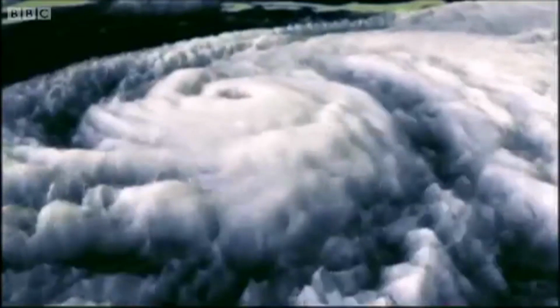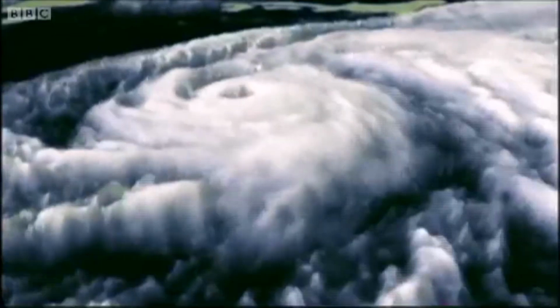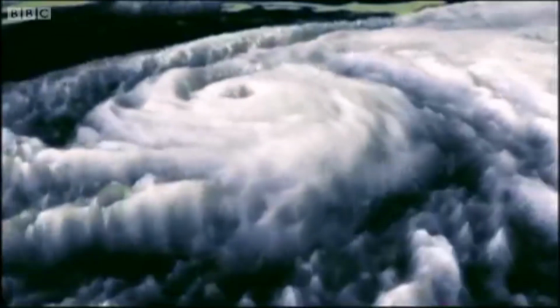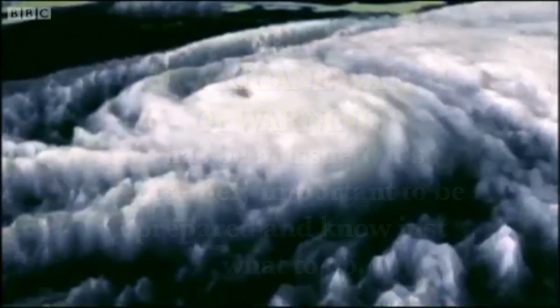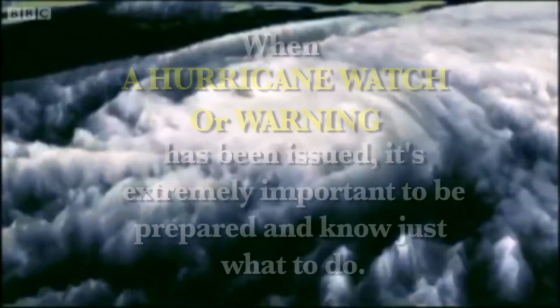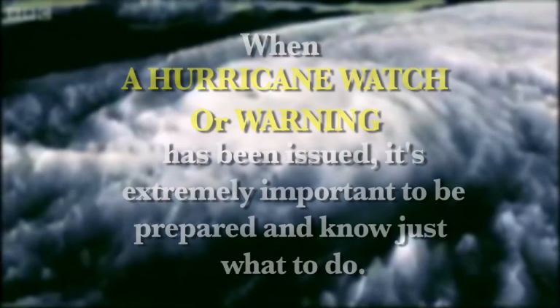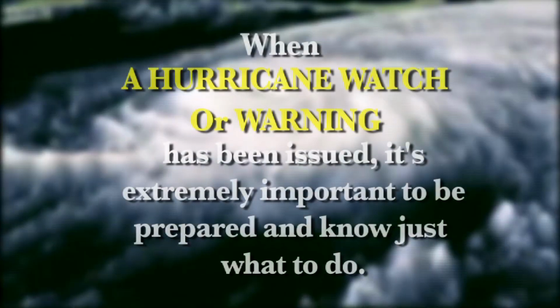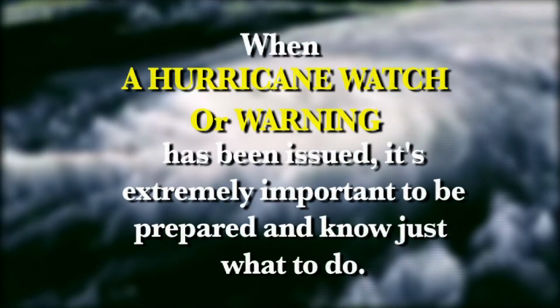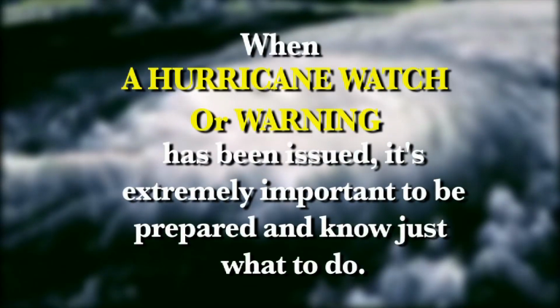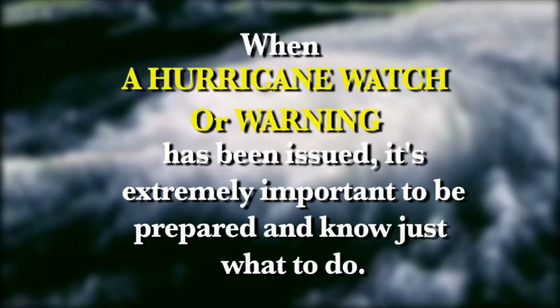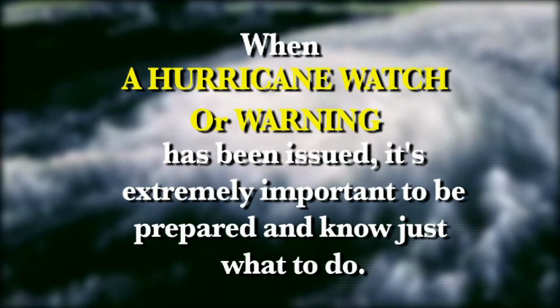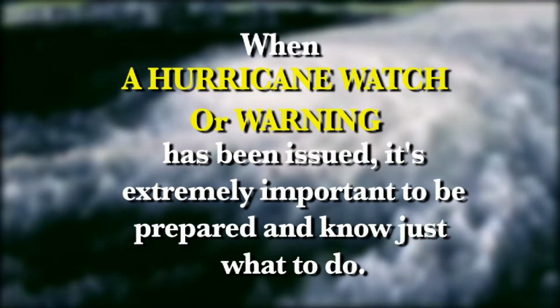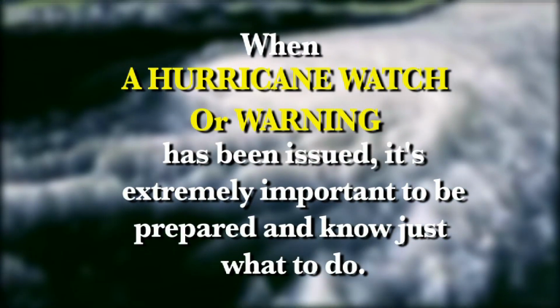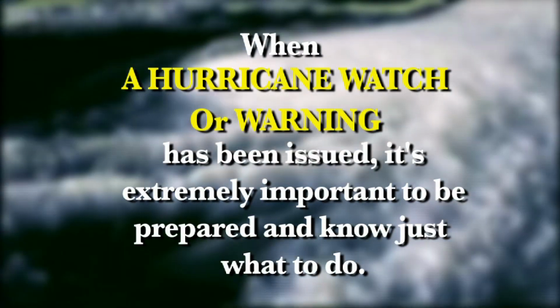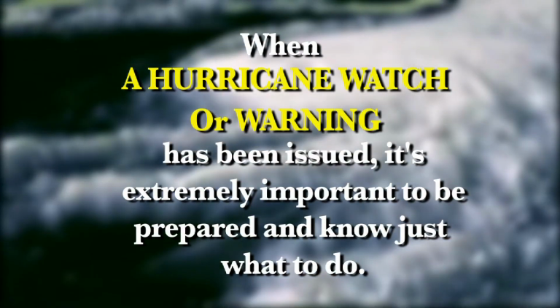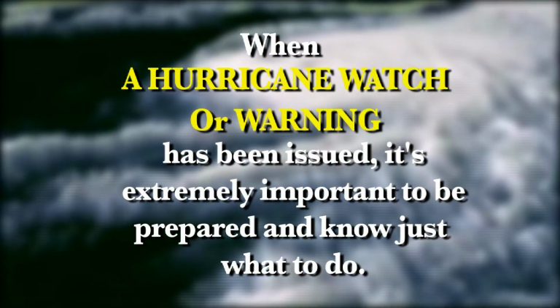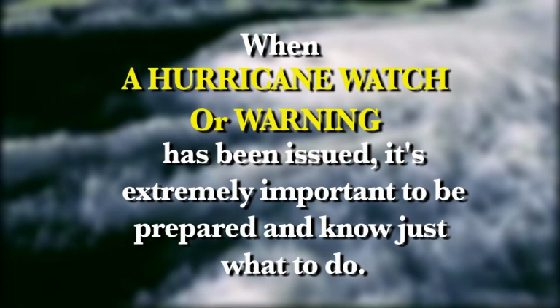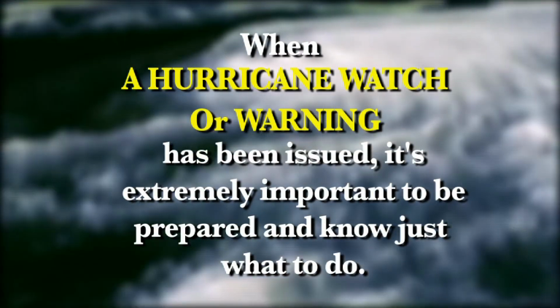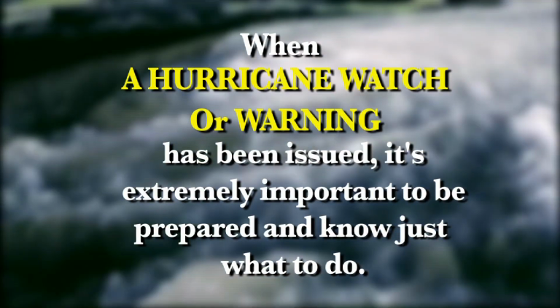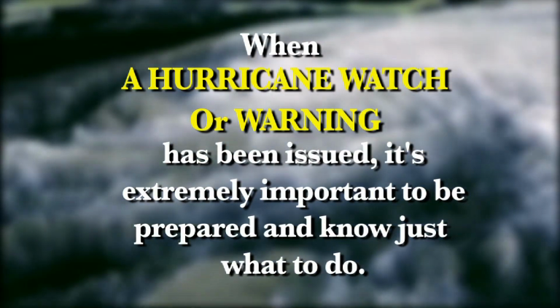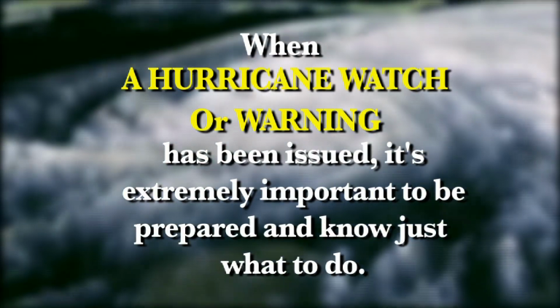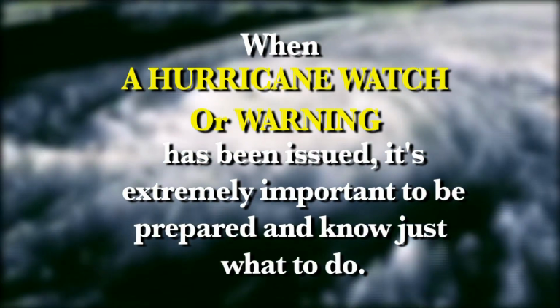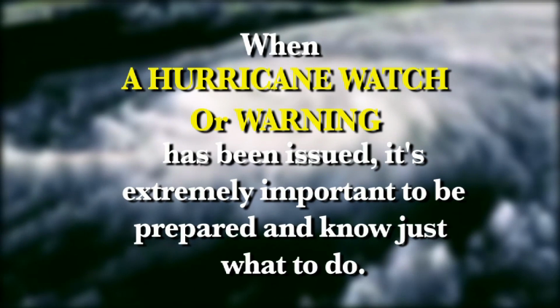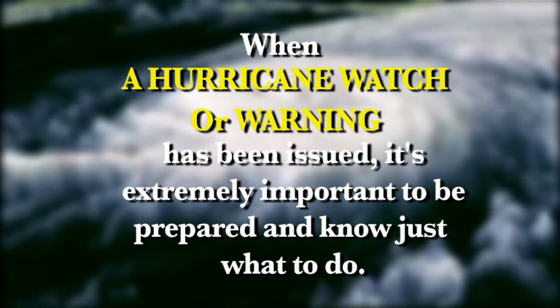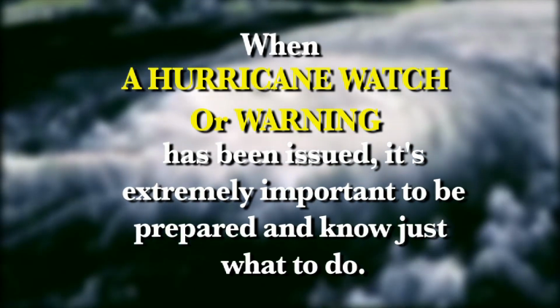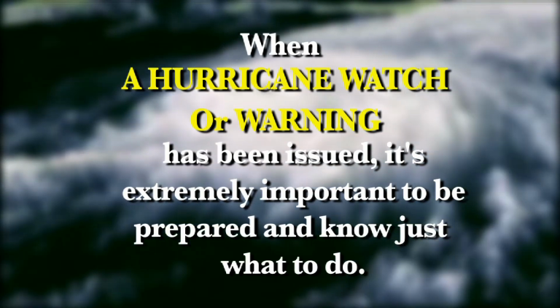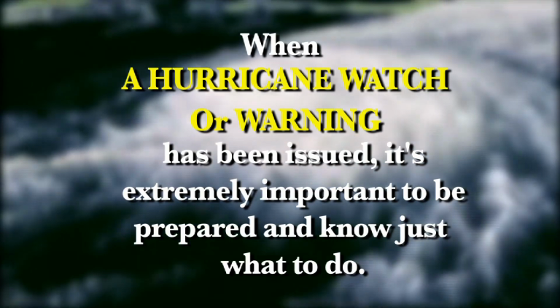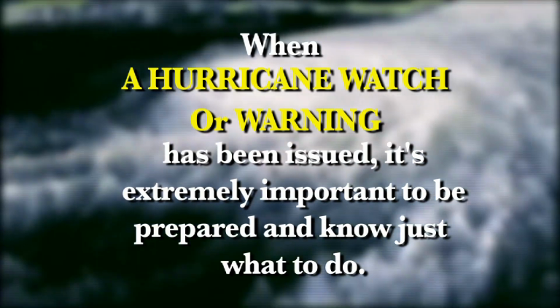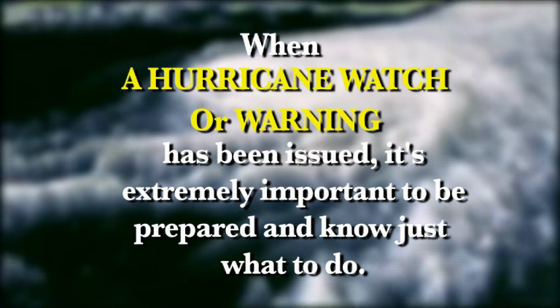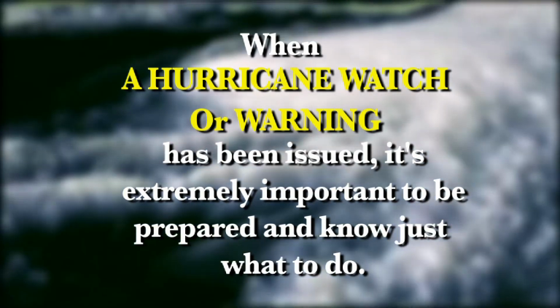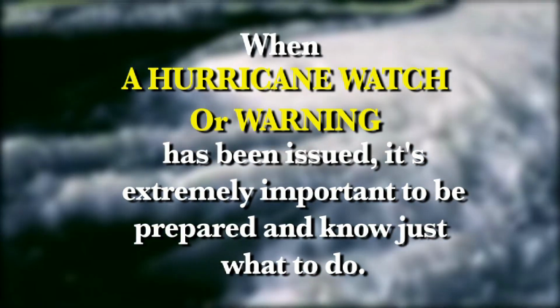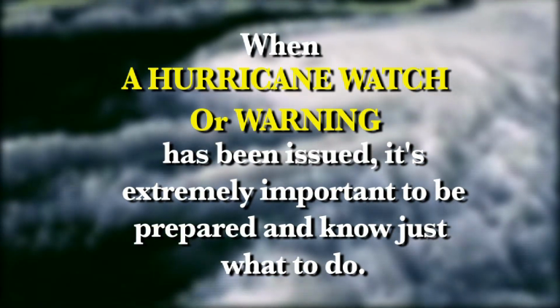When a hurricane watch or warning has been issued, it's extremely important to be prepared and know just what to do.